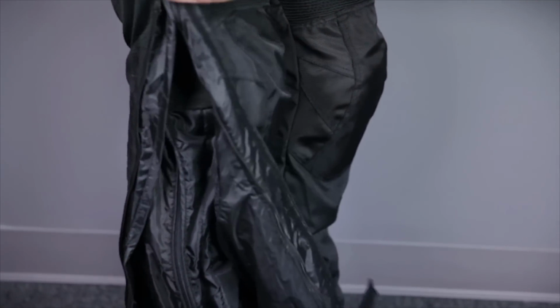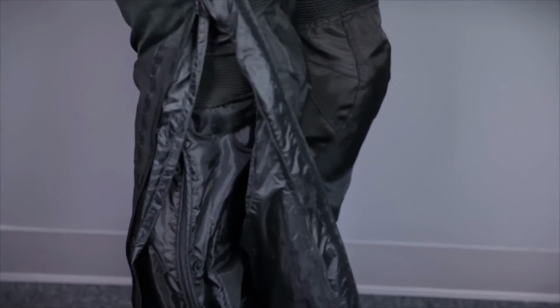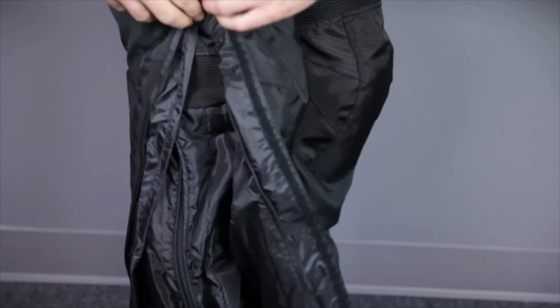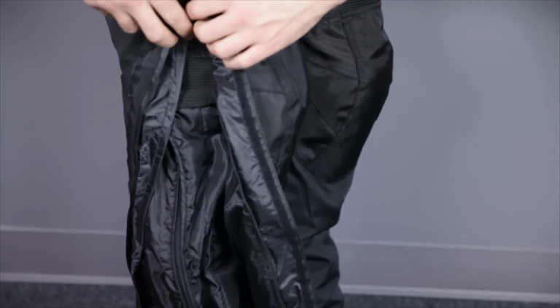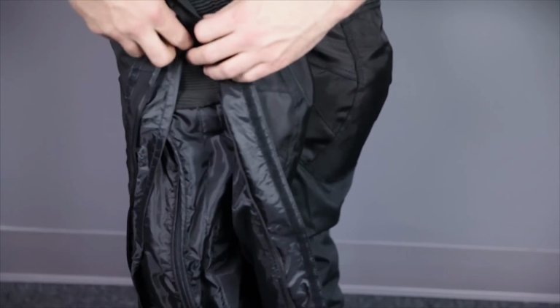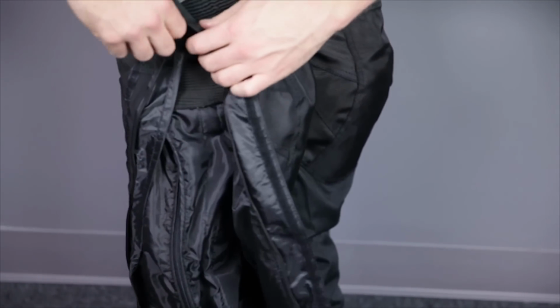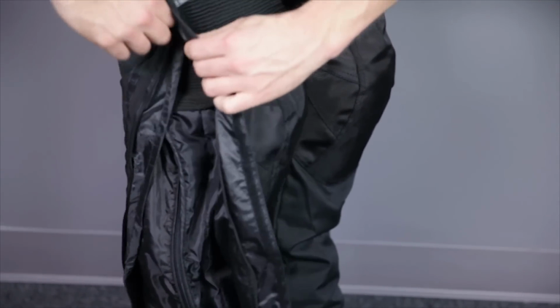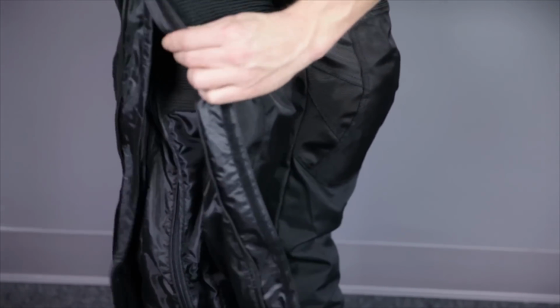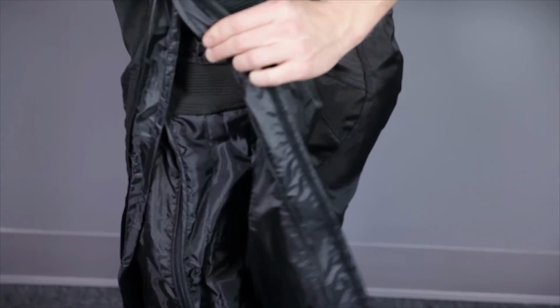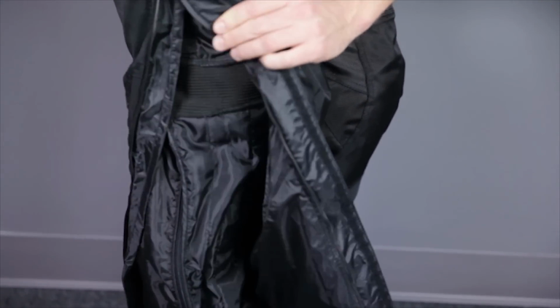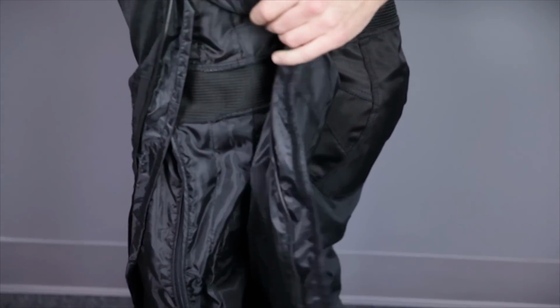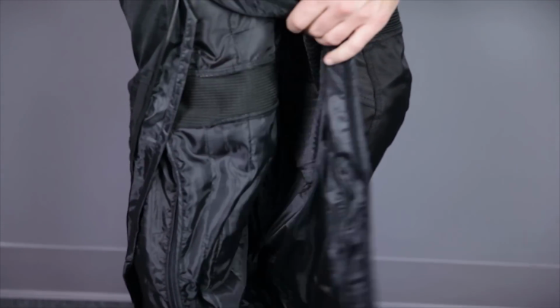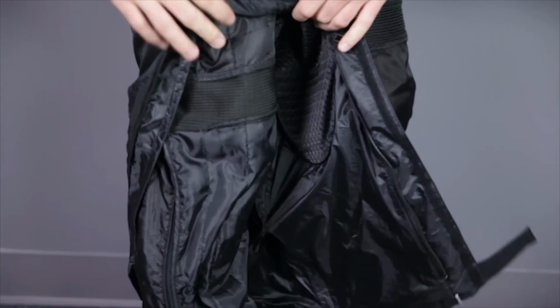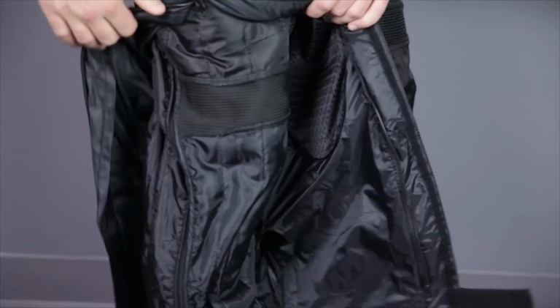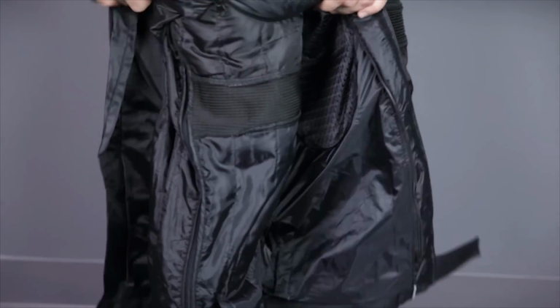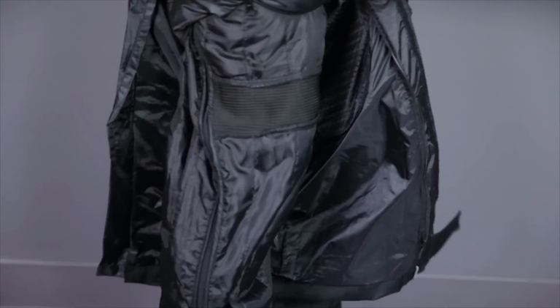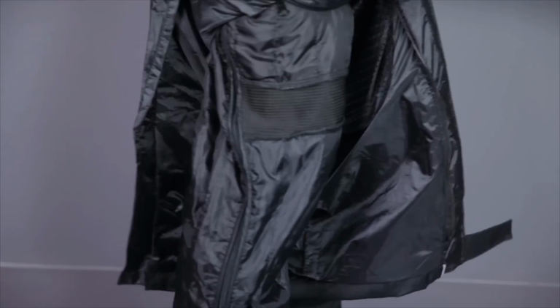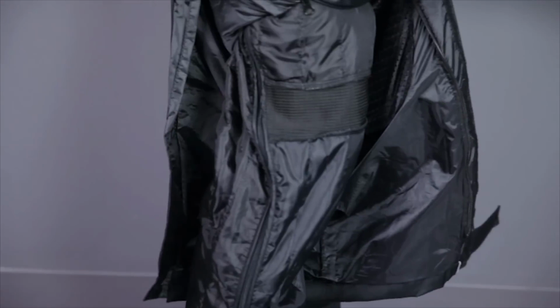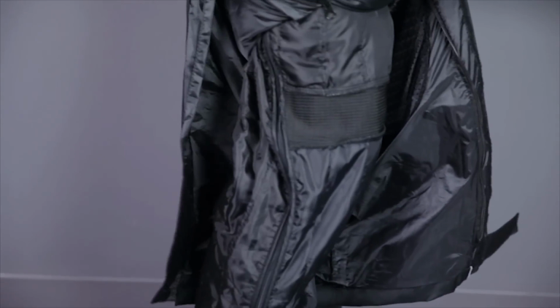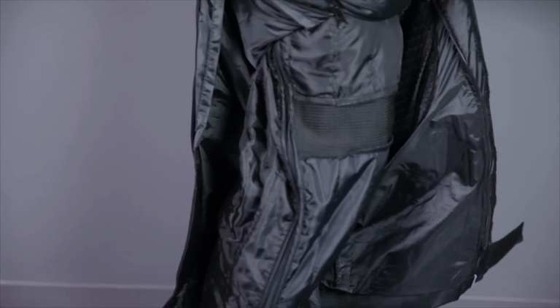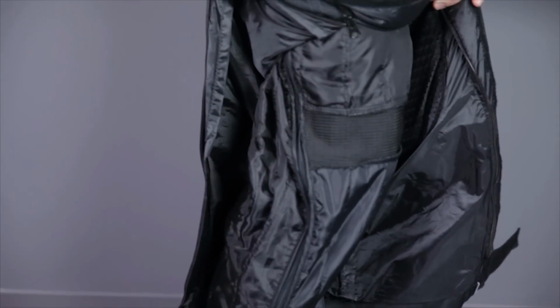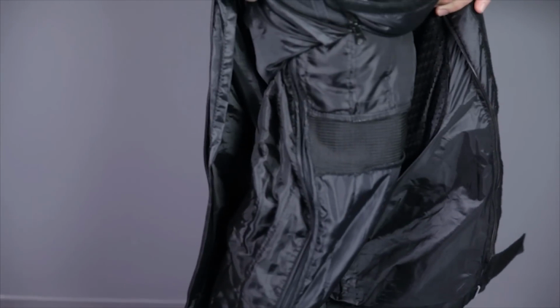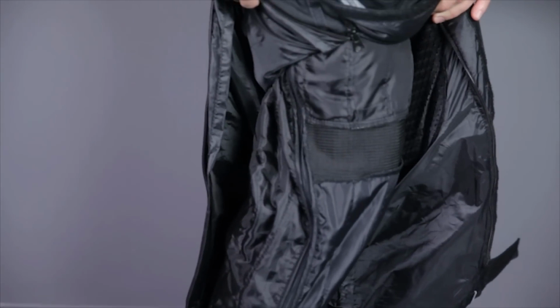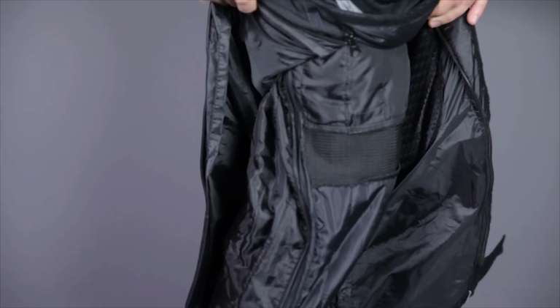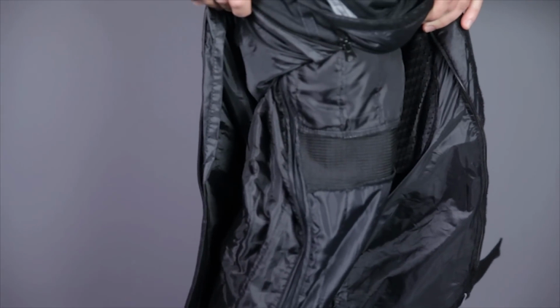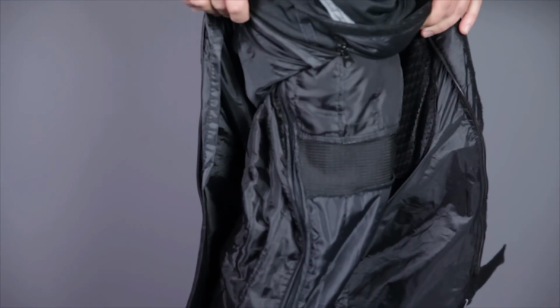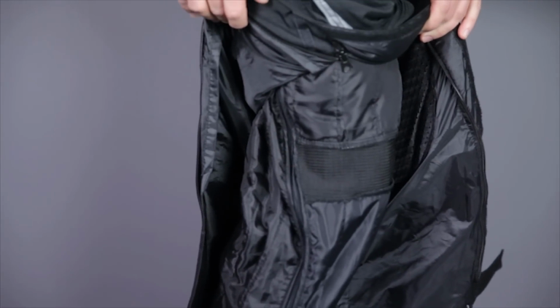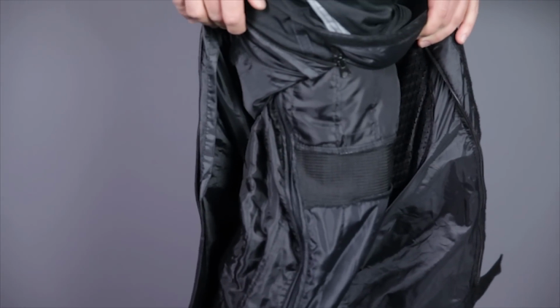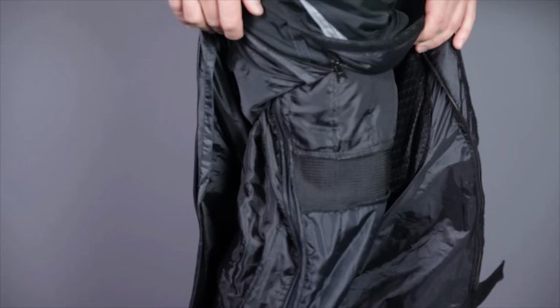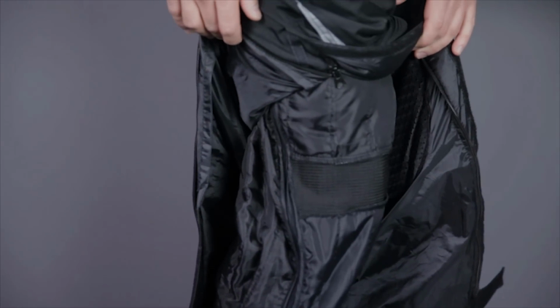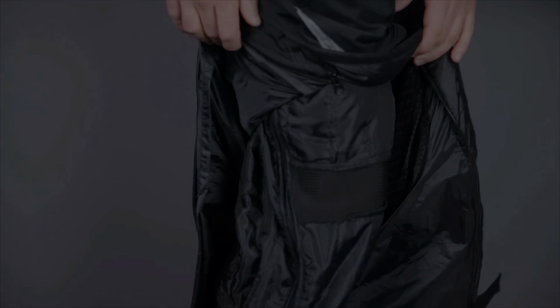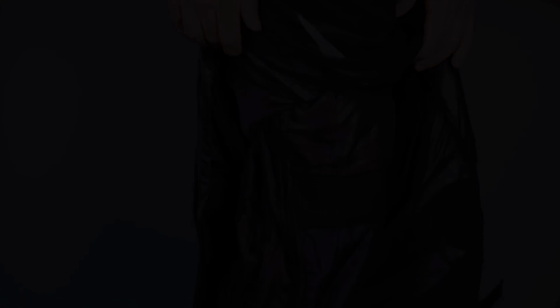Open the zippers up, and you expose the removable zip-out quilted thermal liner and fixed waterproof liner that complete the 8503's functionality.